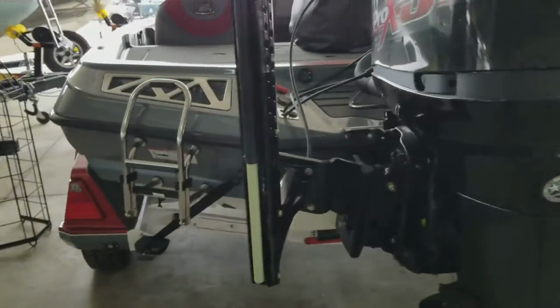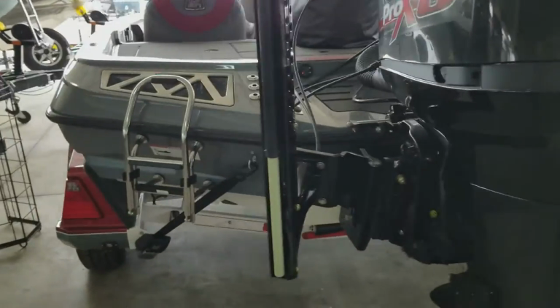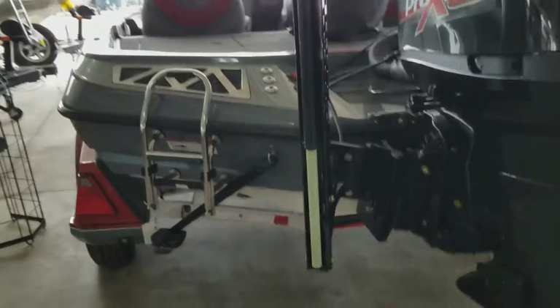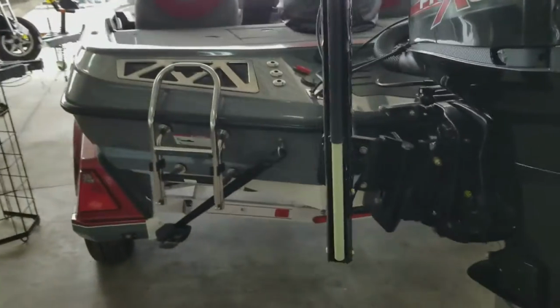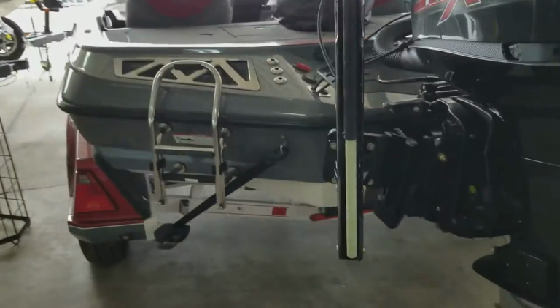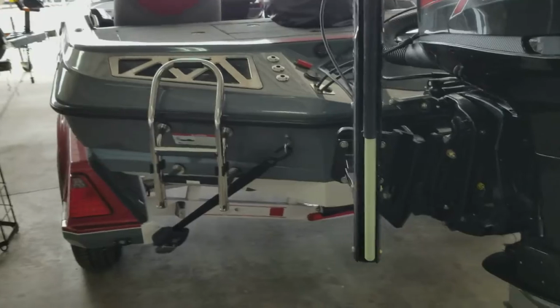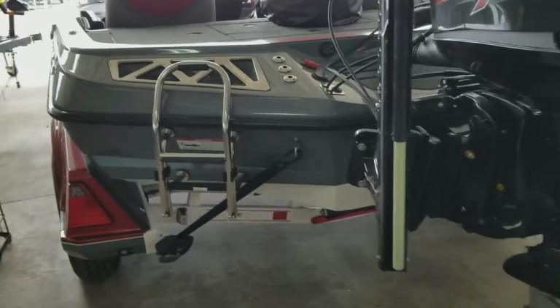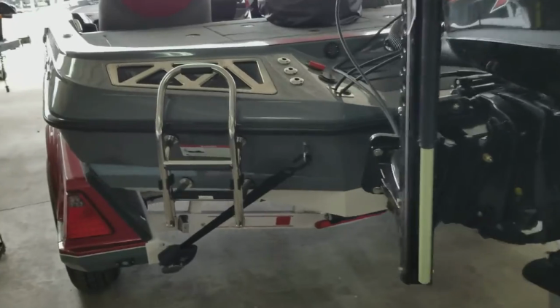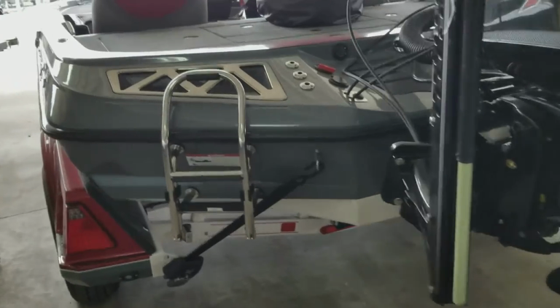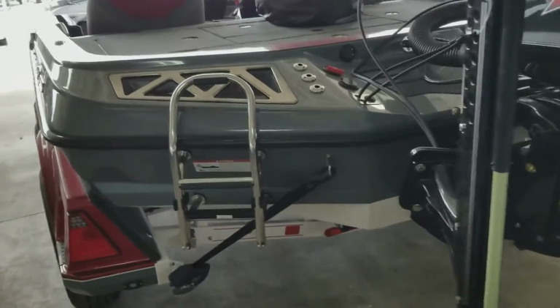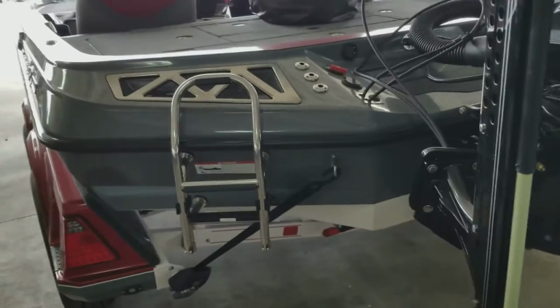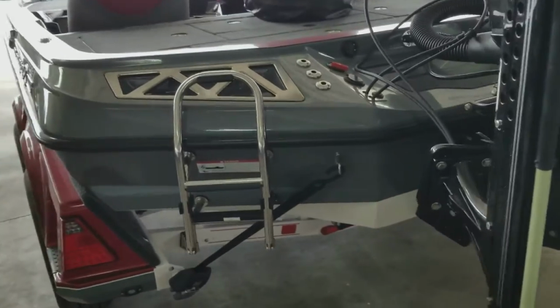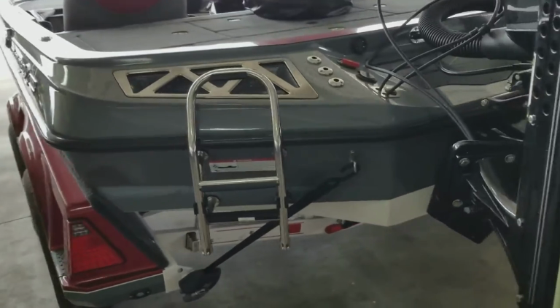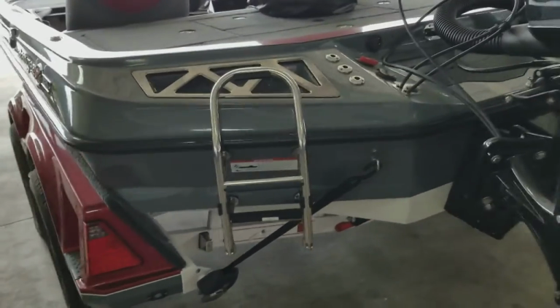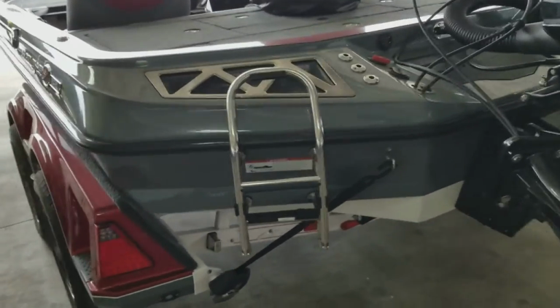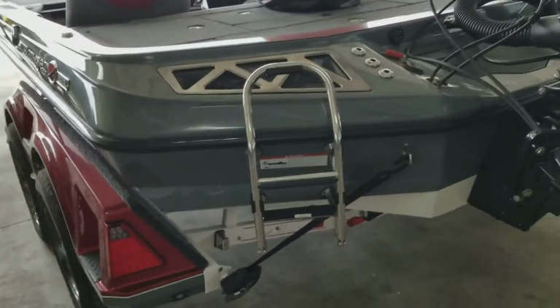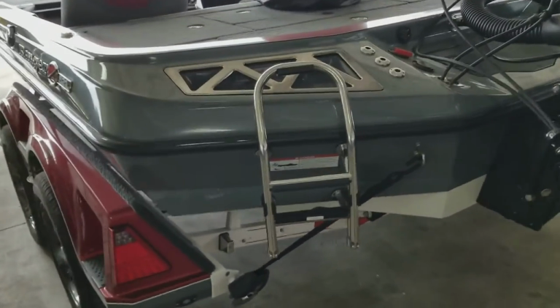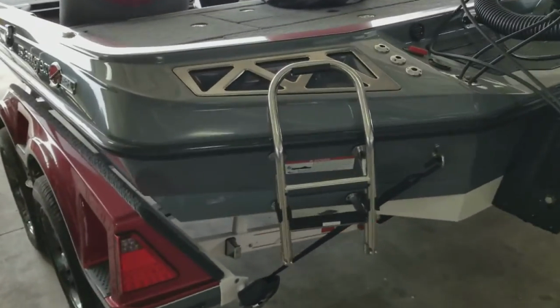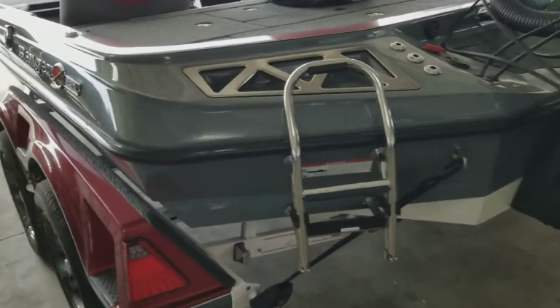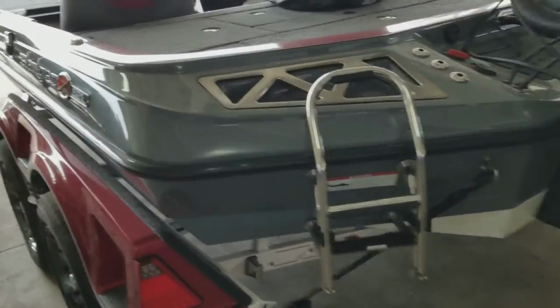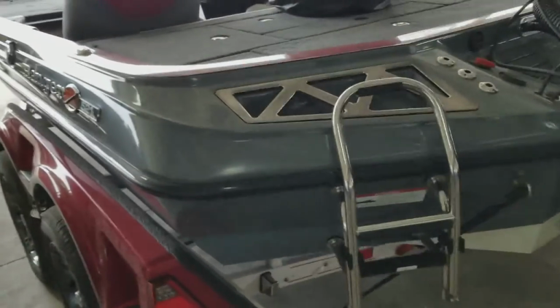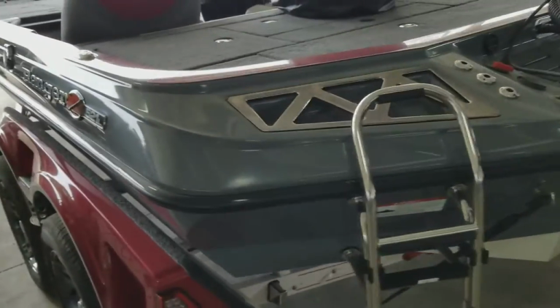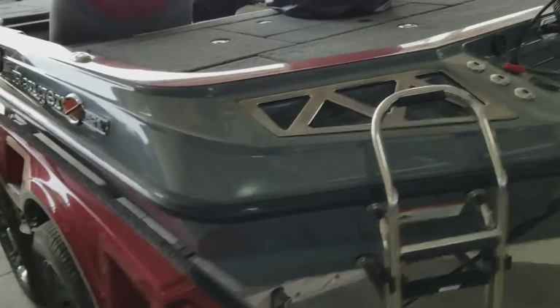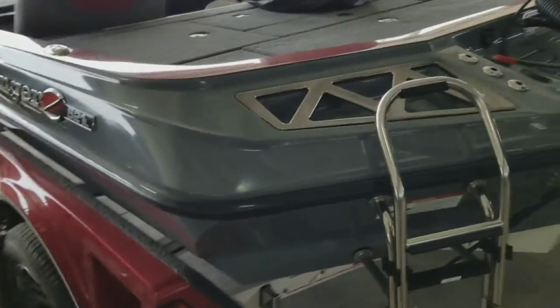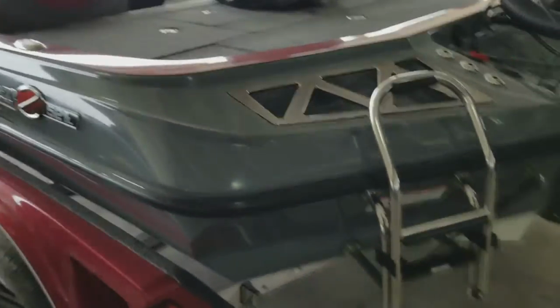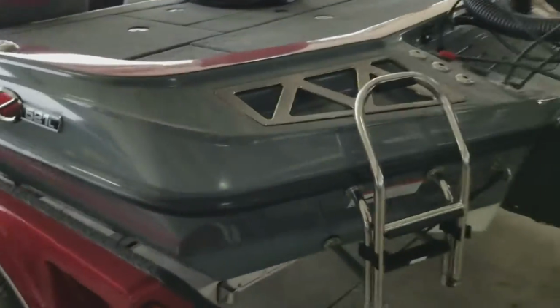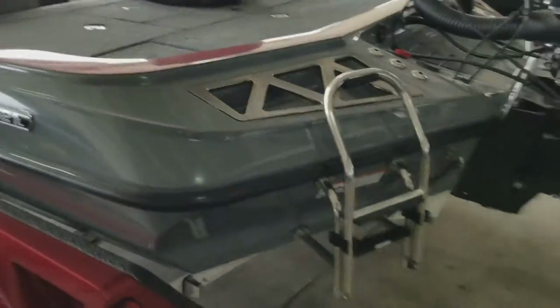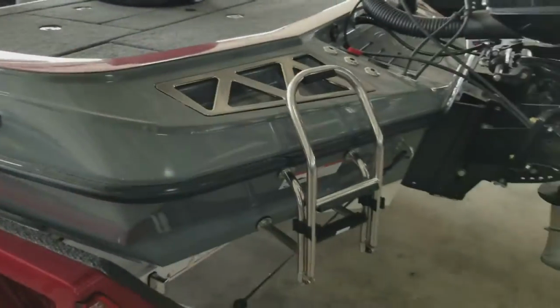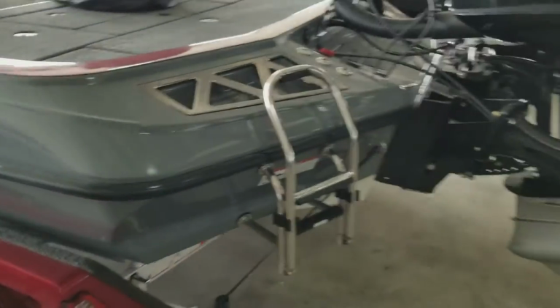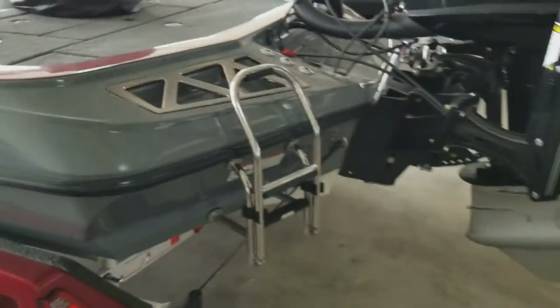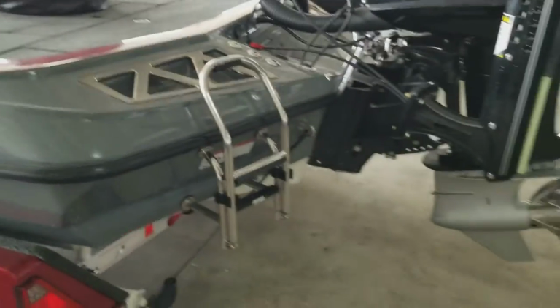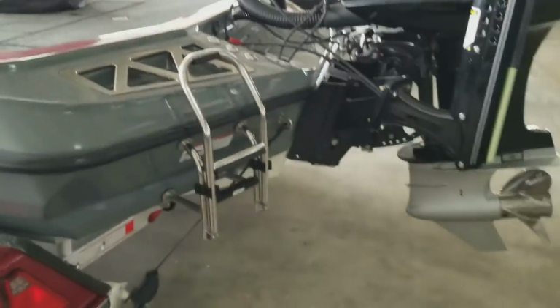Stainless steel boarding ladder, remote drain fill, and a battery monitoring system.